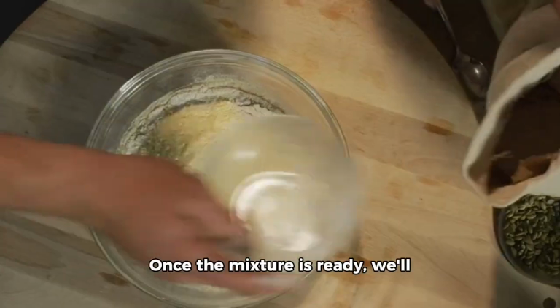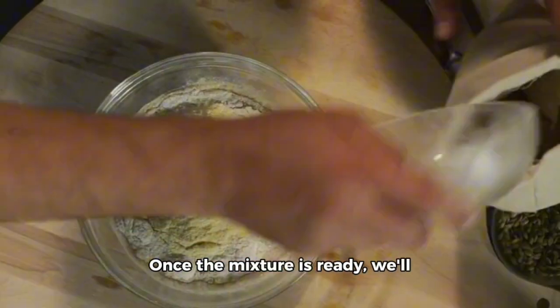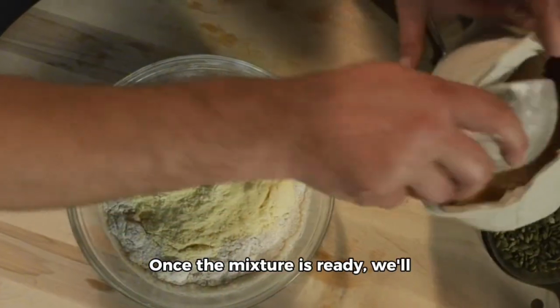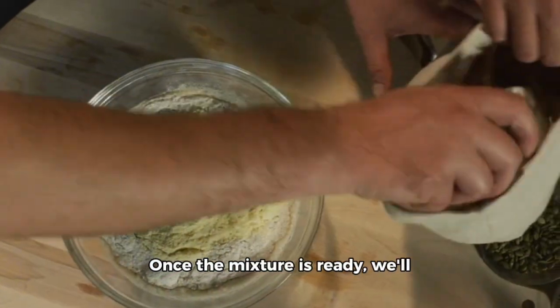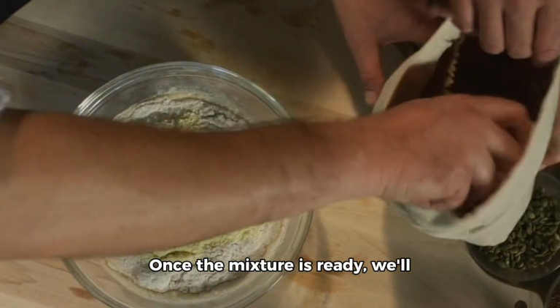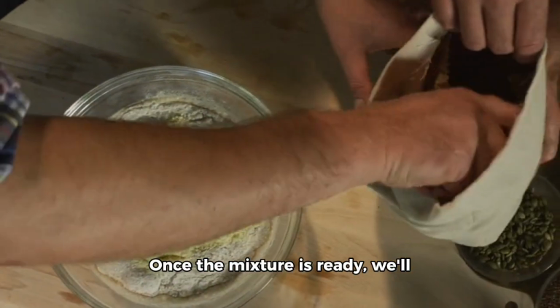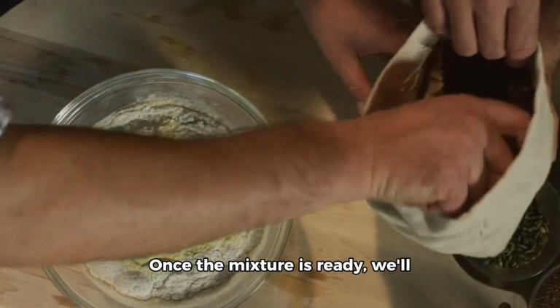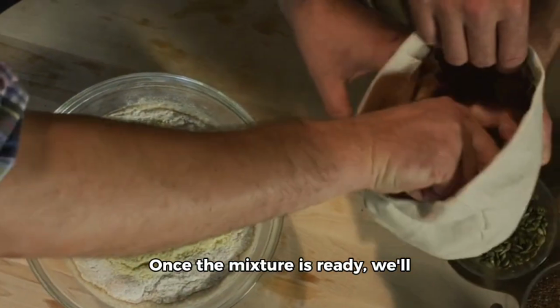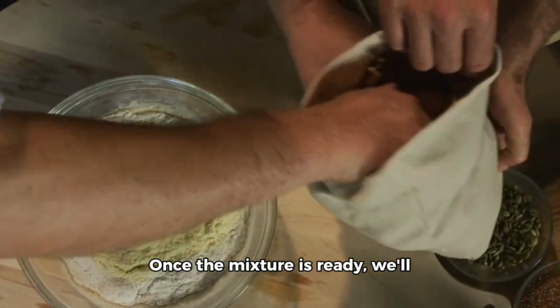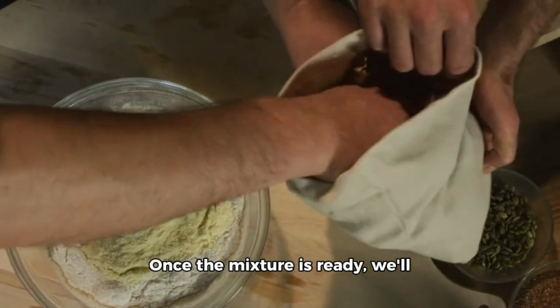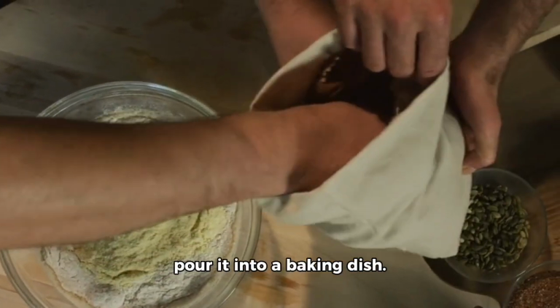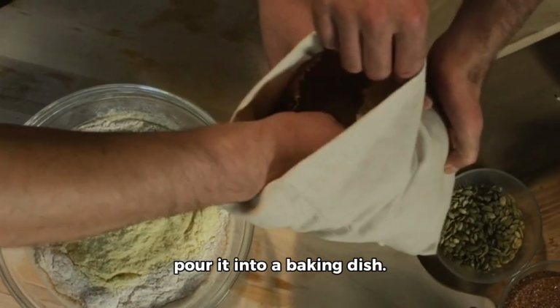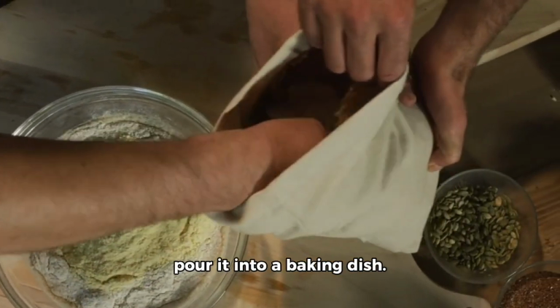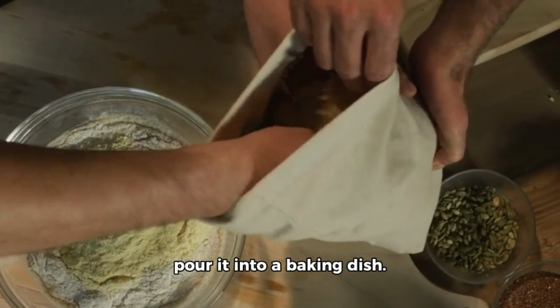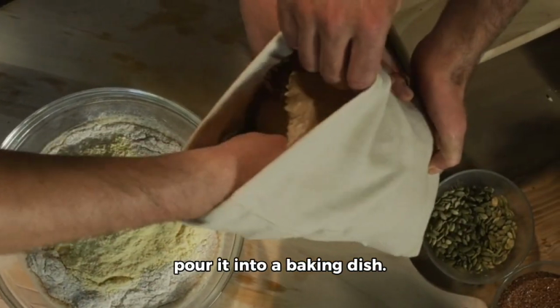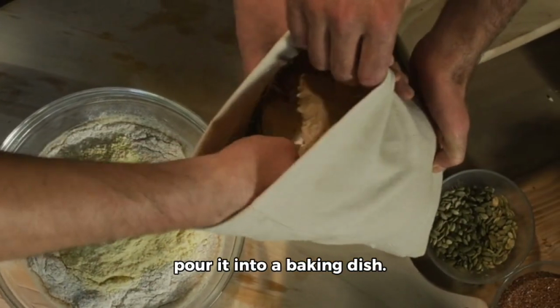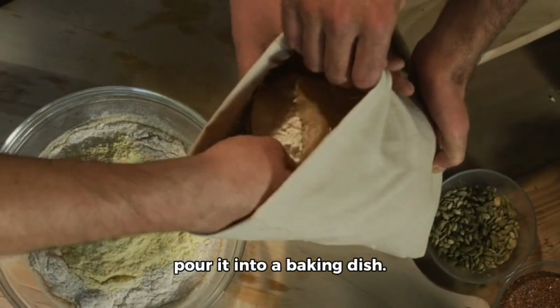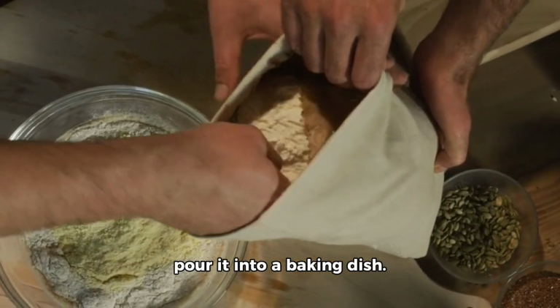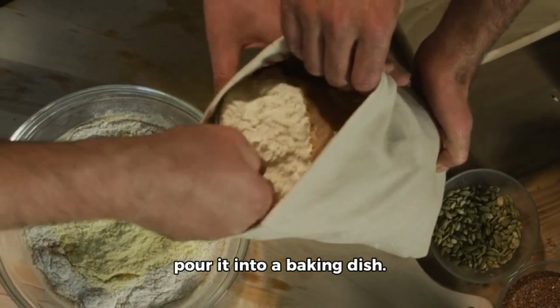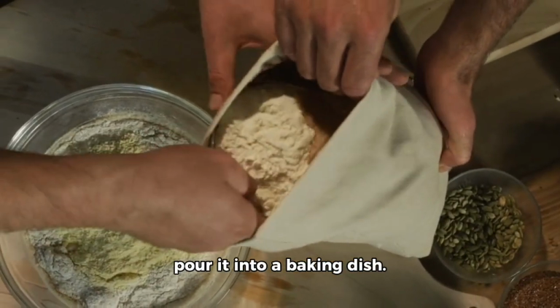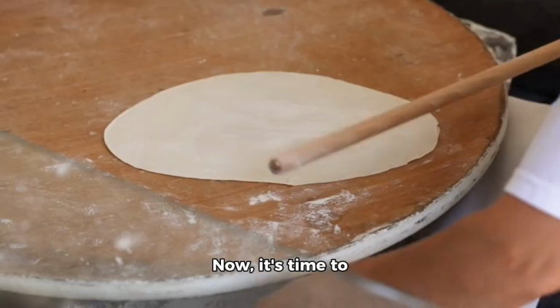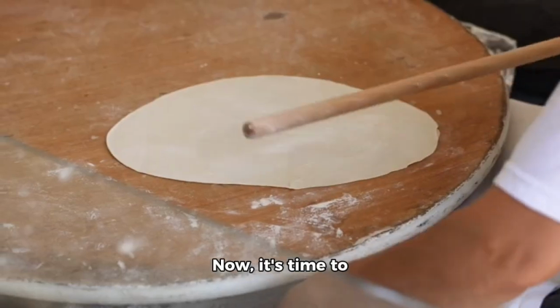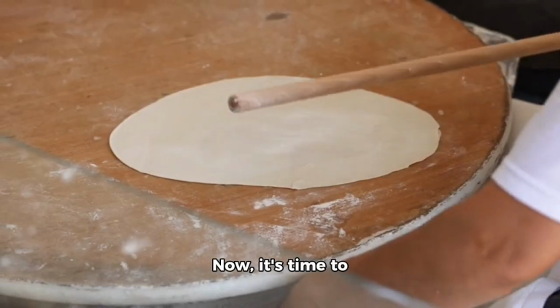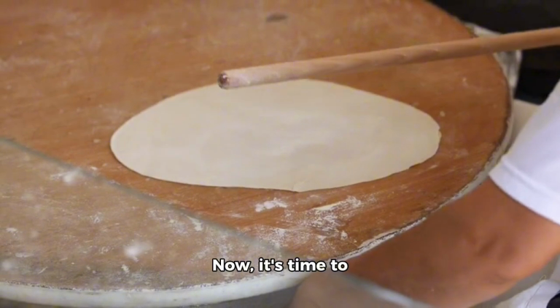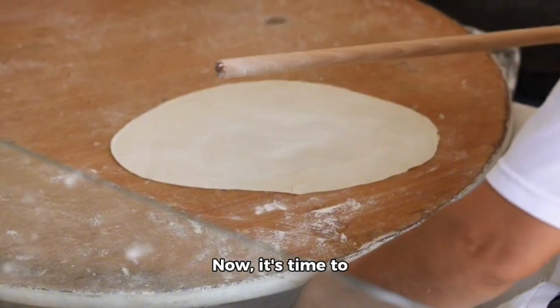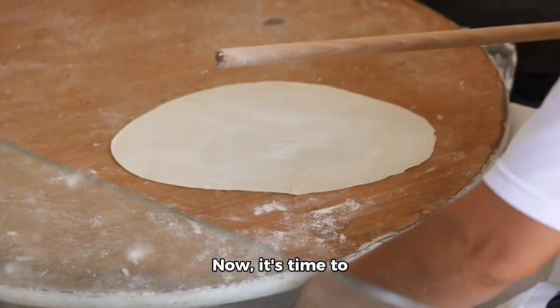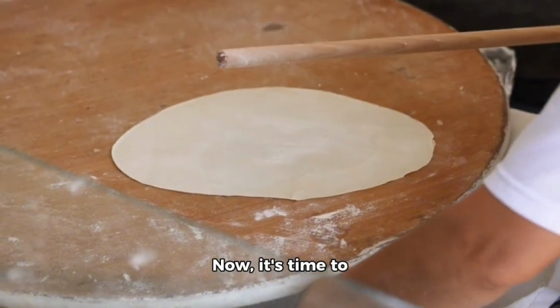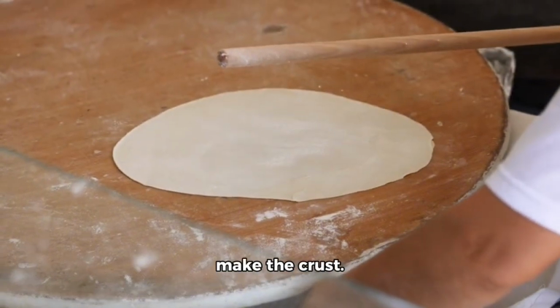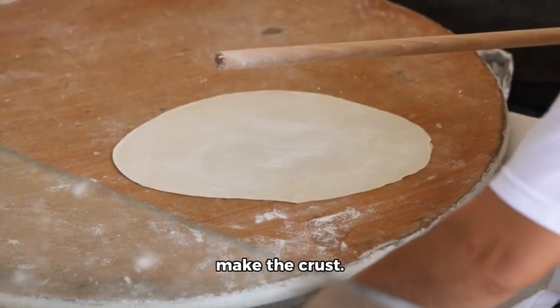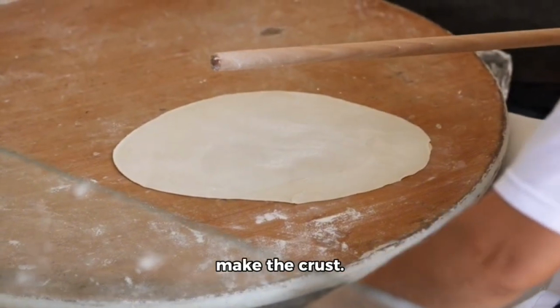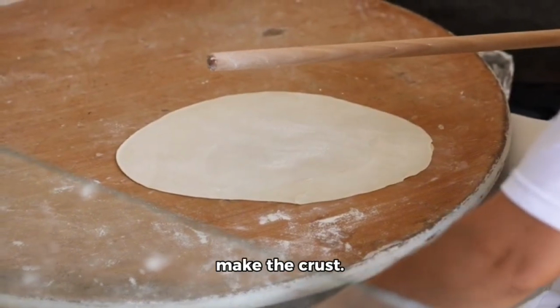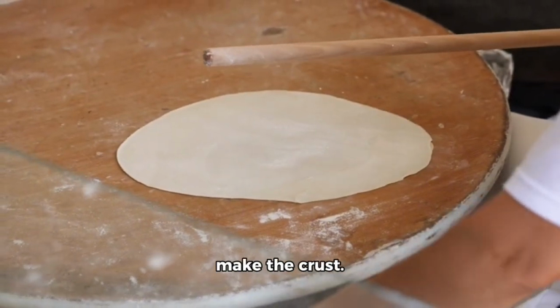Once the mixture is ready, we'll pour it into a baking dish. Now, it's time to make the crust.